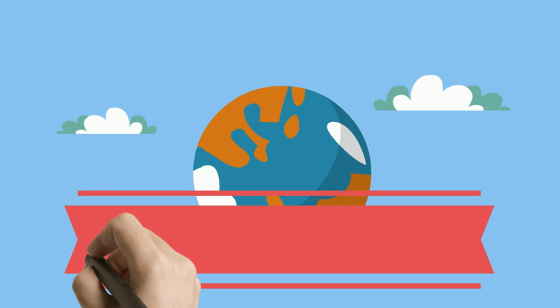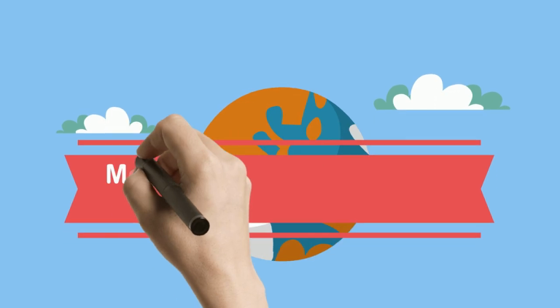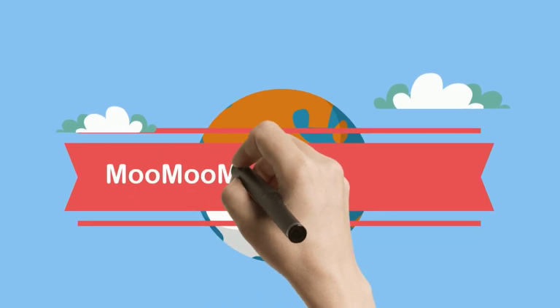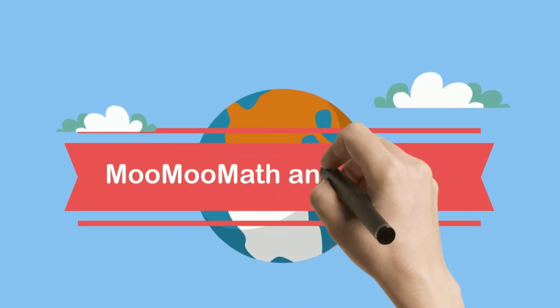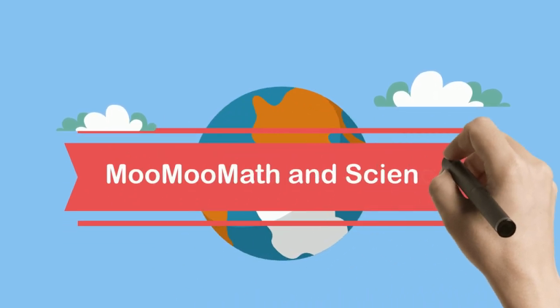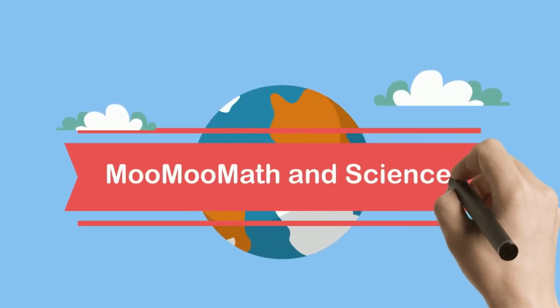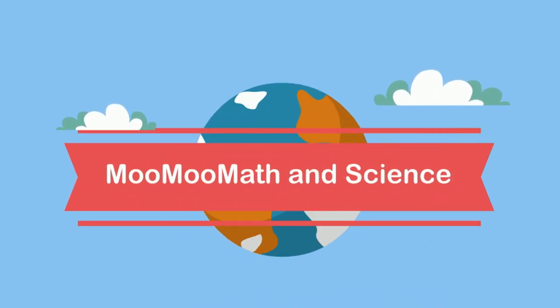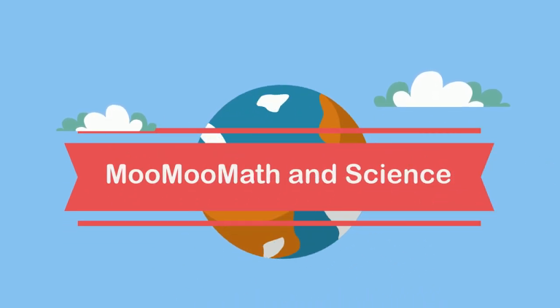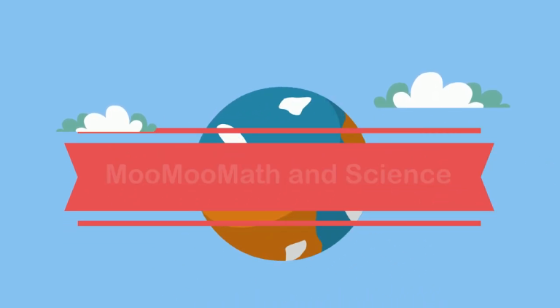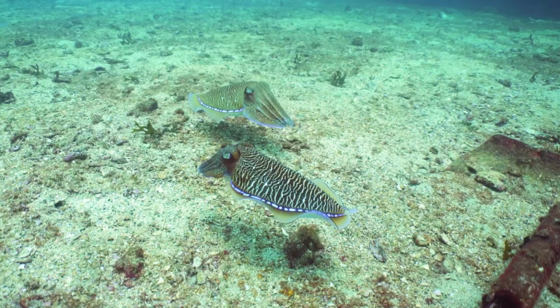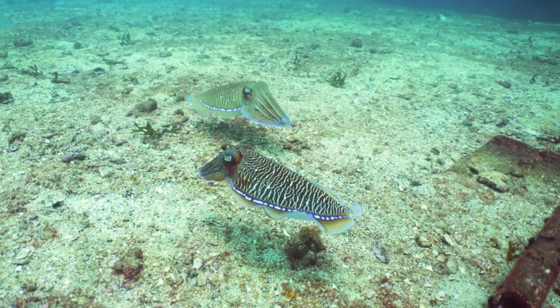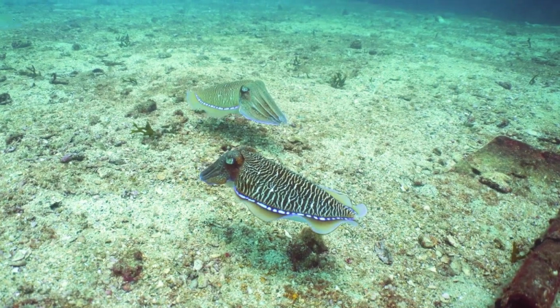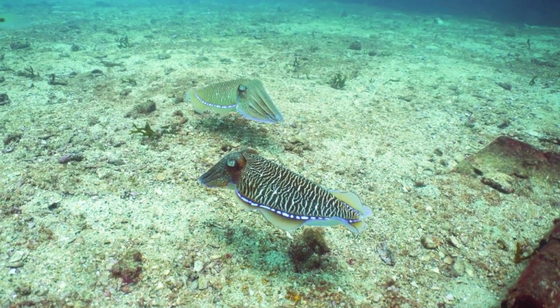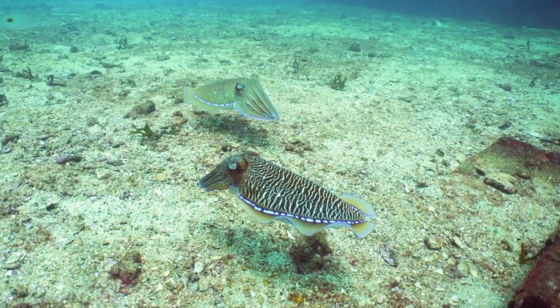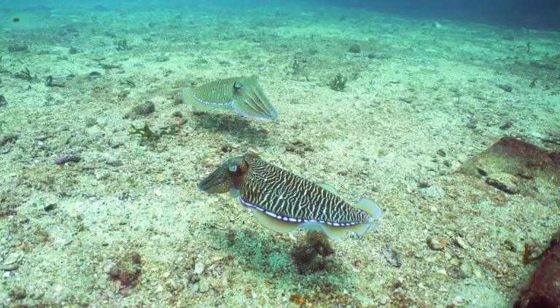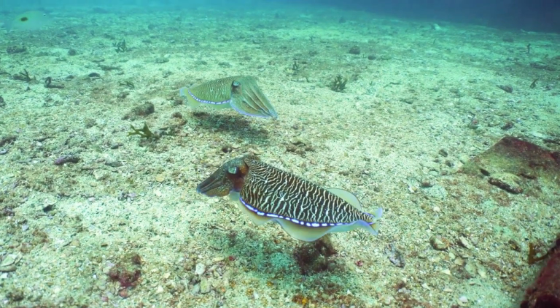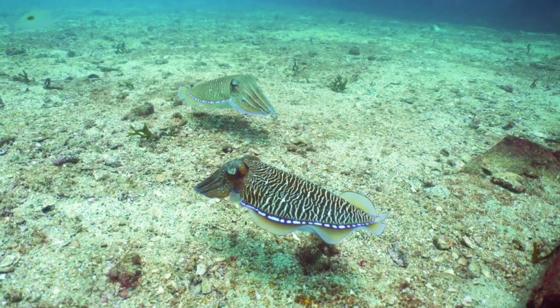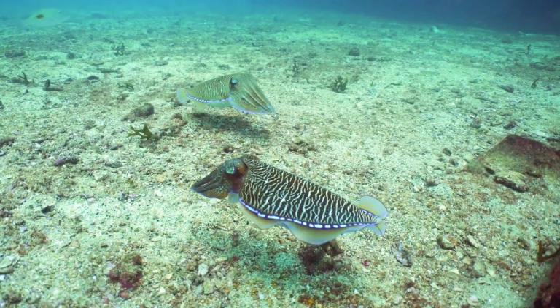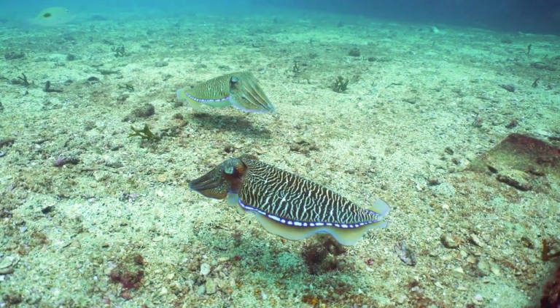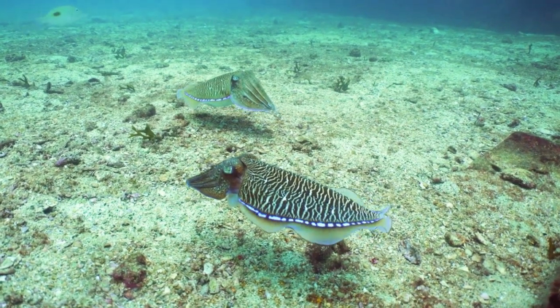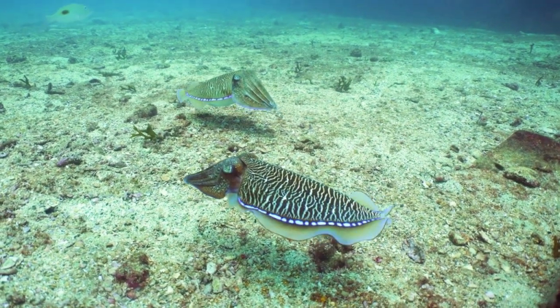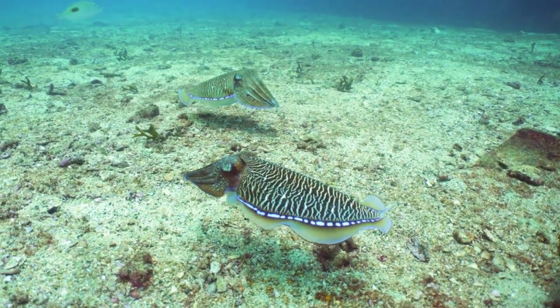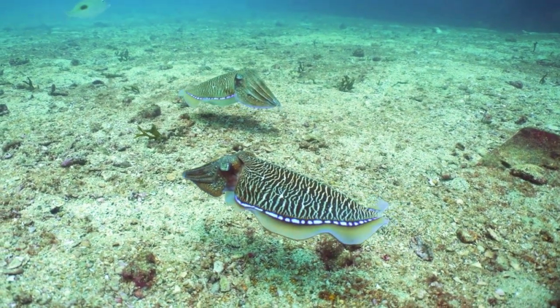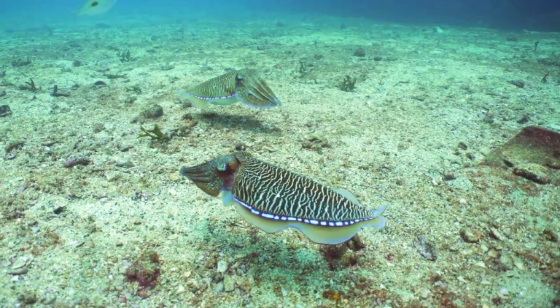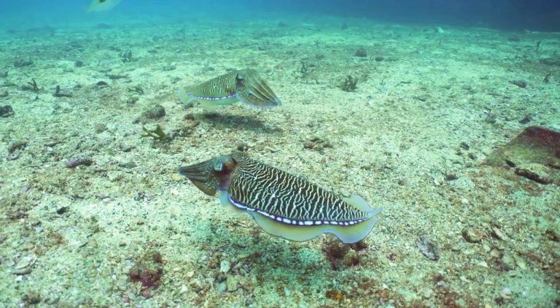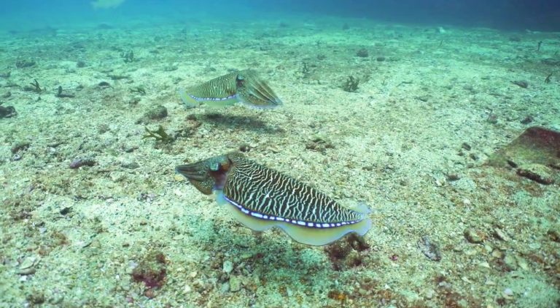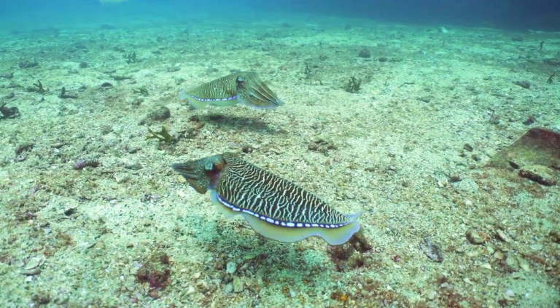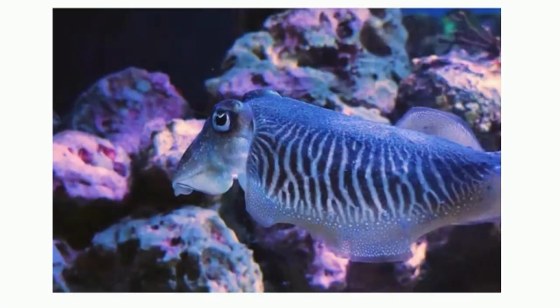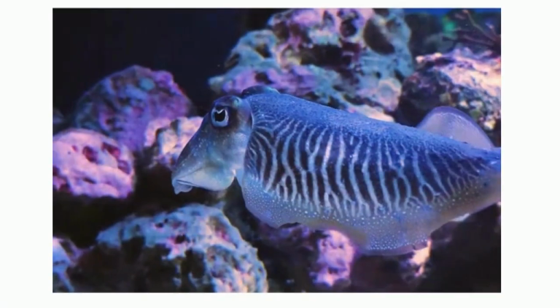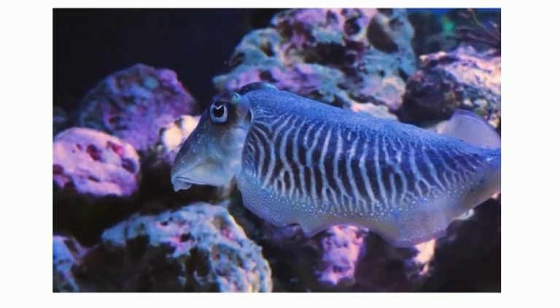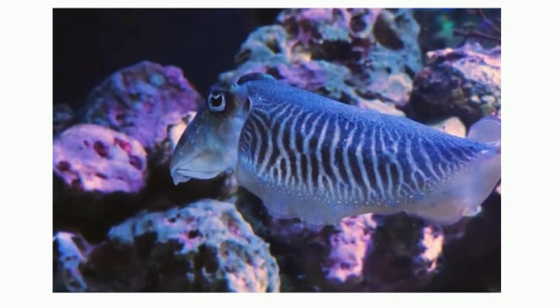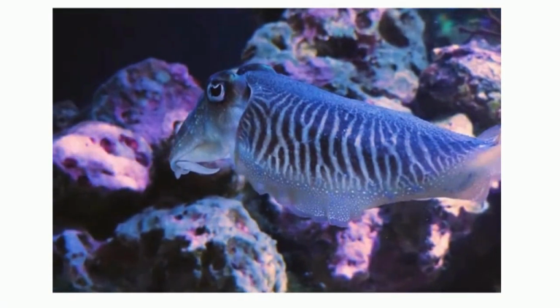Welcome to Moo Moo Math and Science. In this video, let's take a look at the goat of camouflage, the cuttlefish.